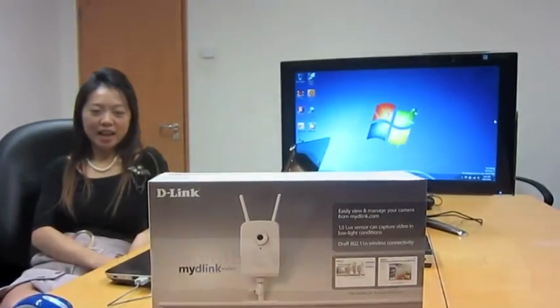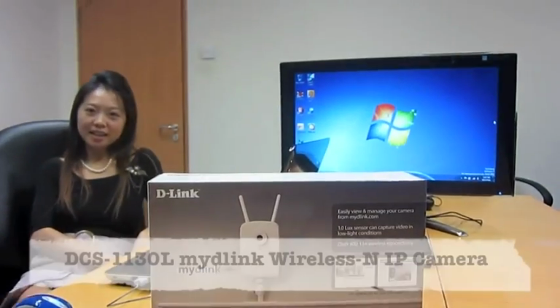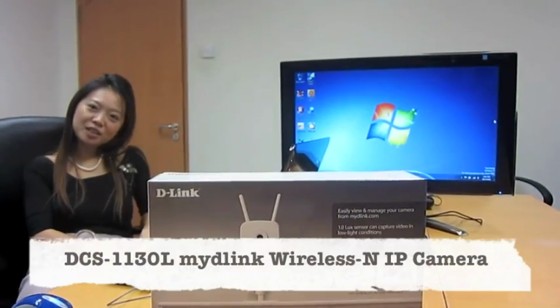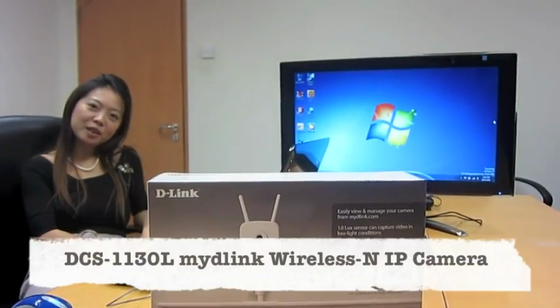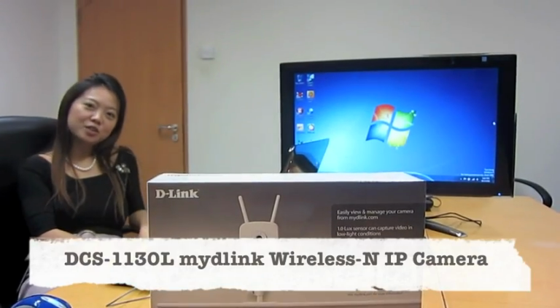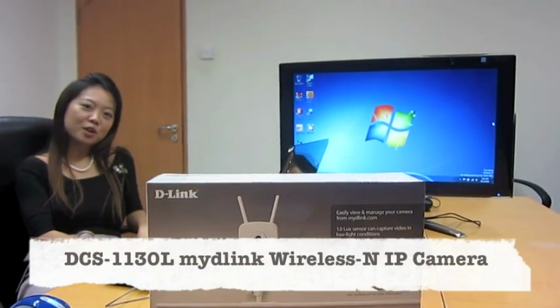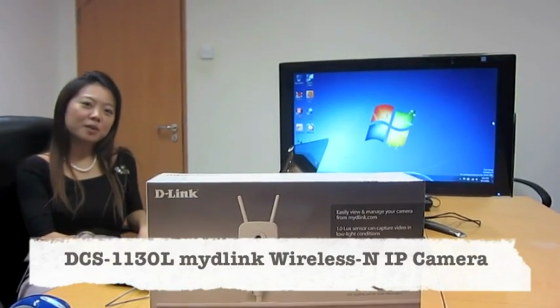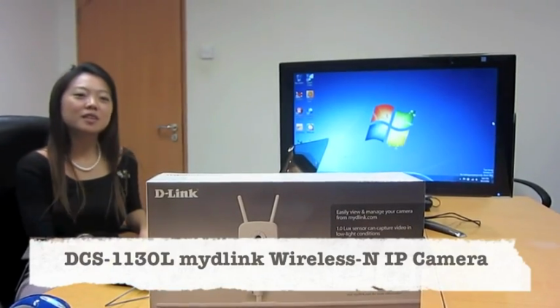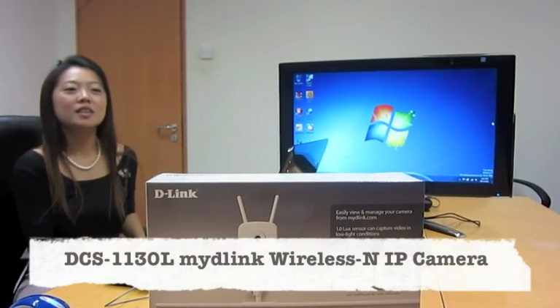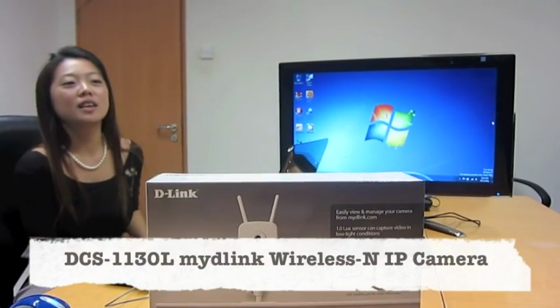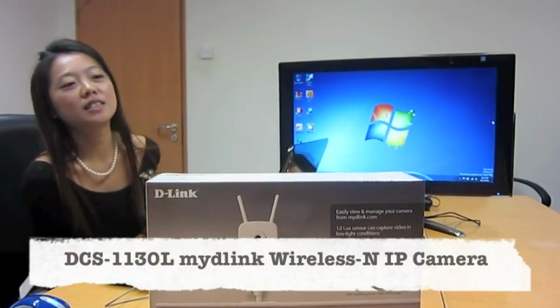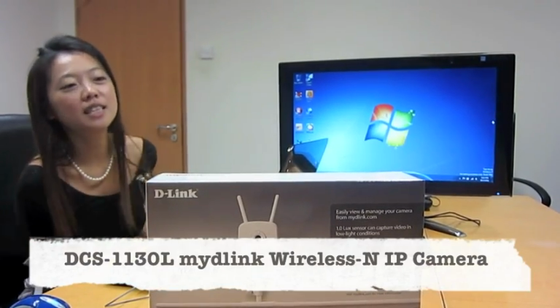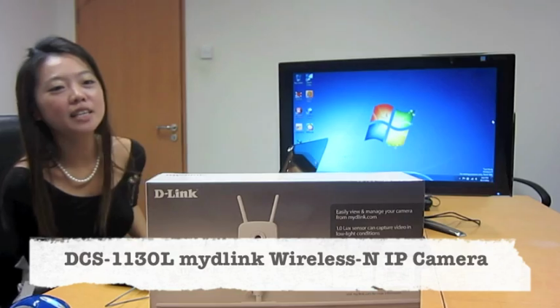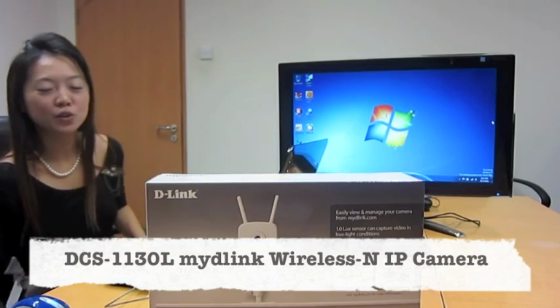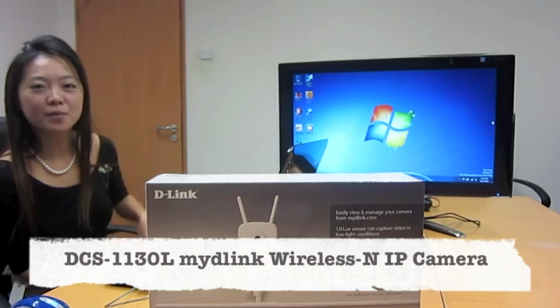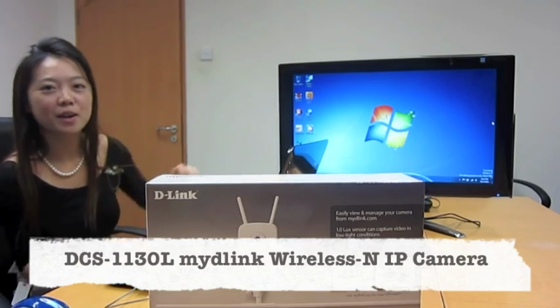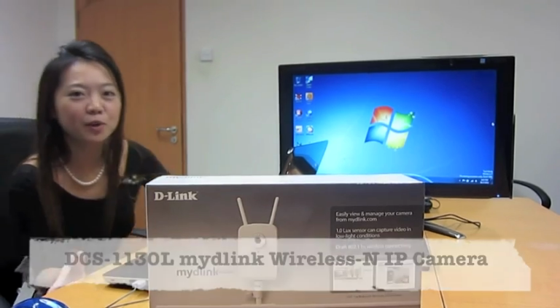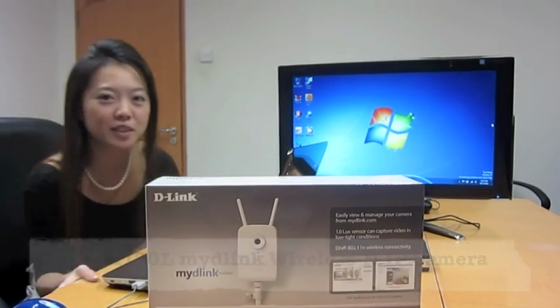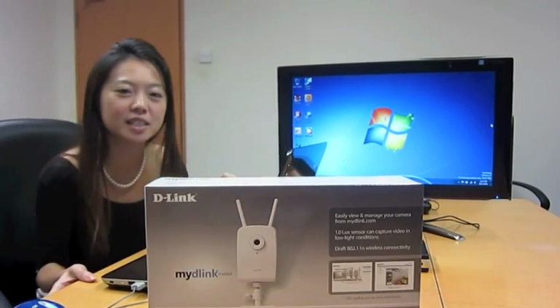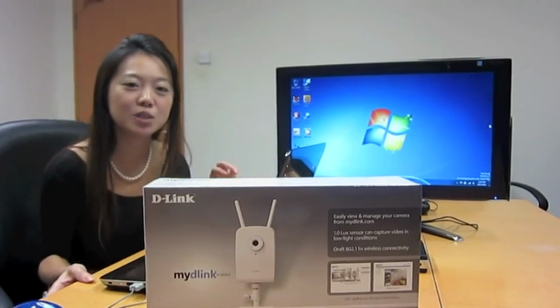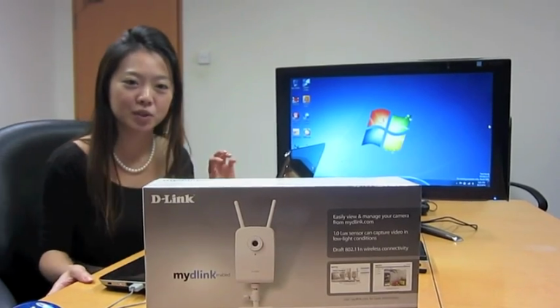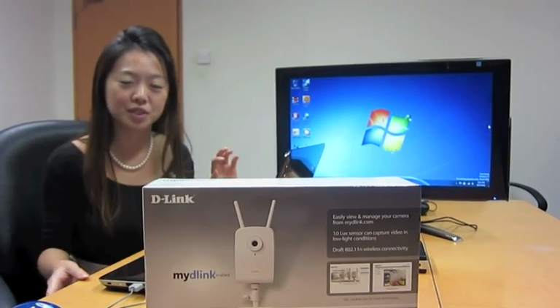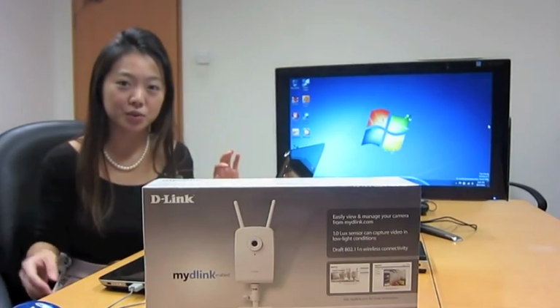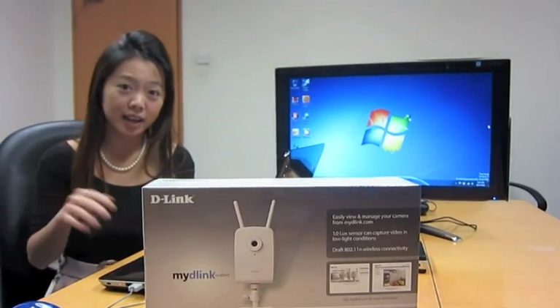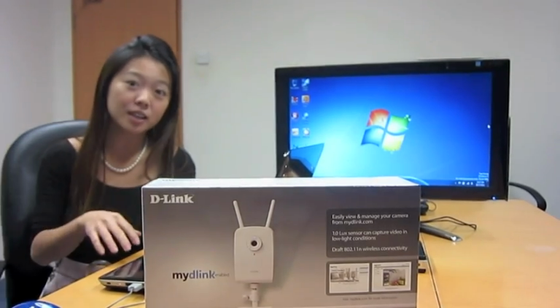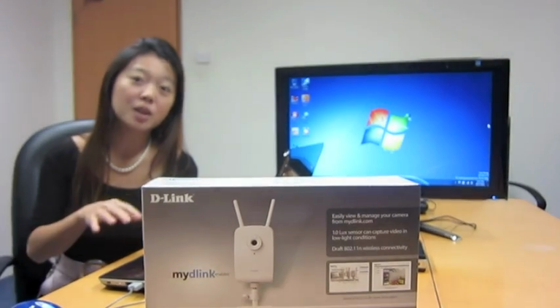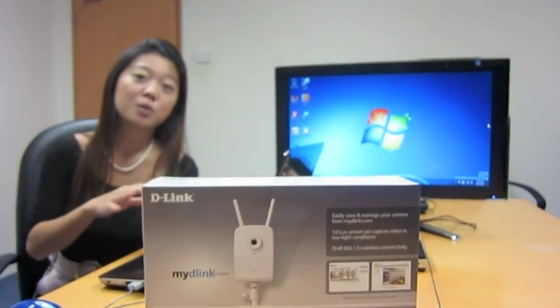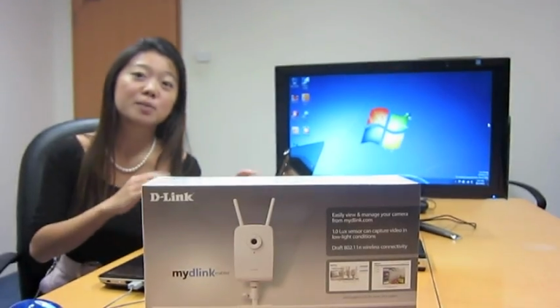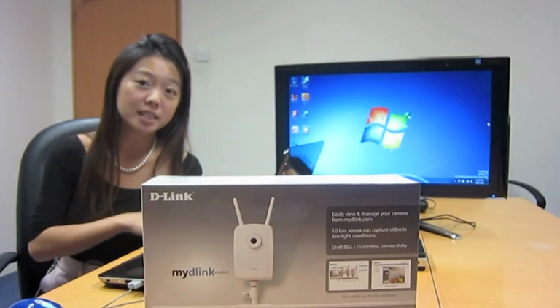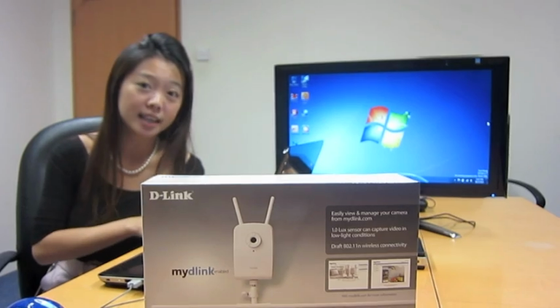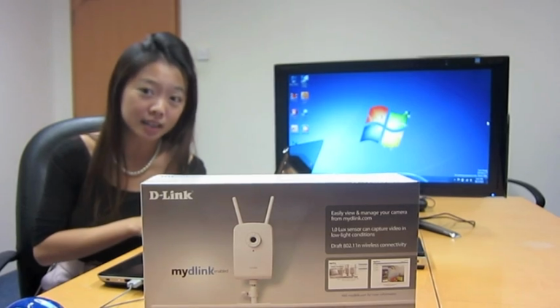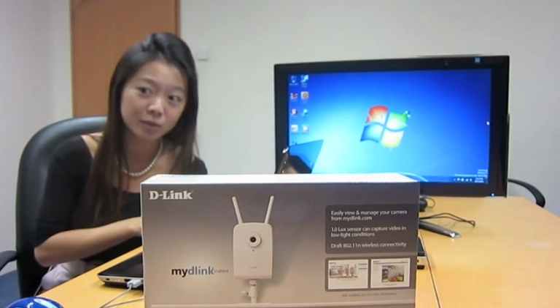Hi, today we're going to talk about the D-Link new IP camera, the DCS1130L, which is mydlink enabled.